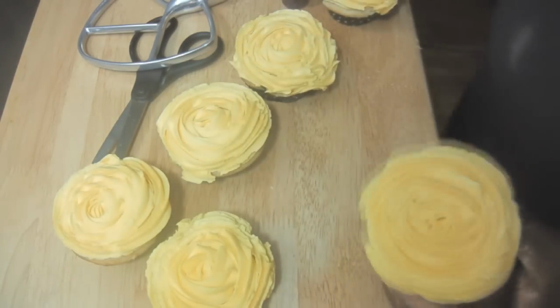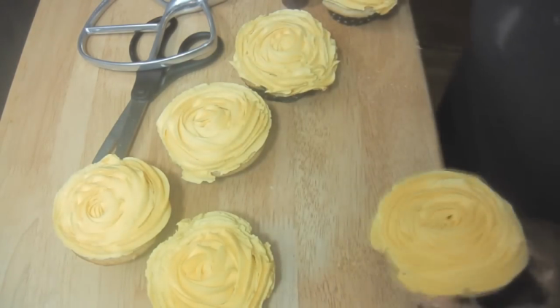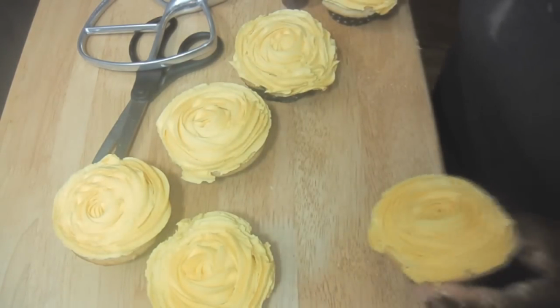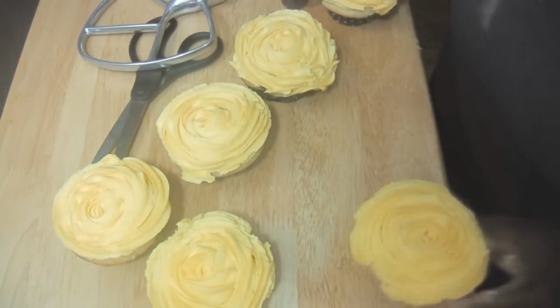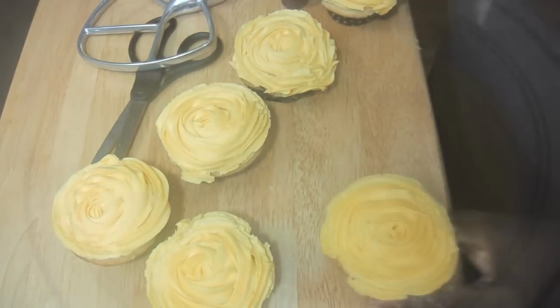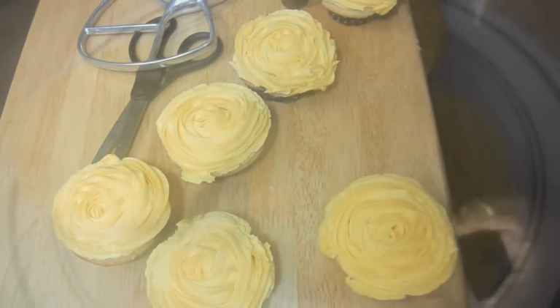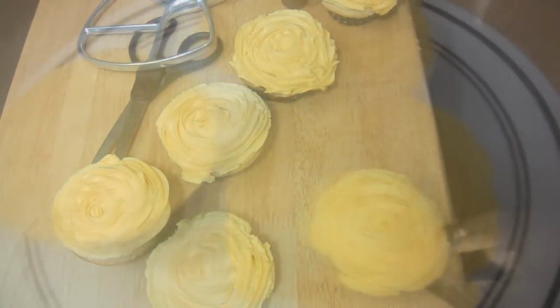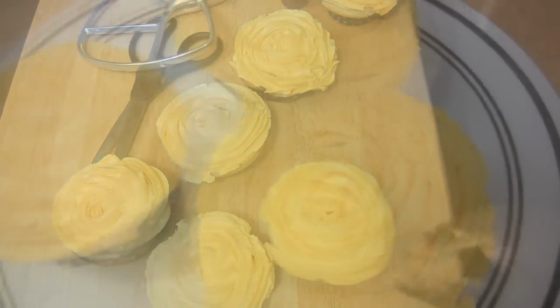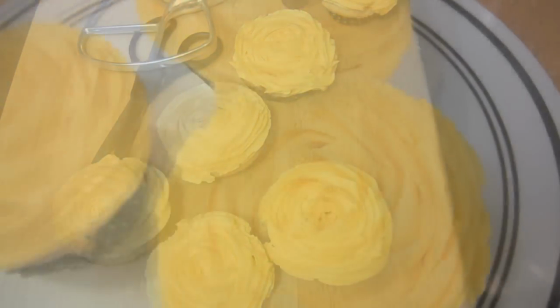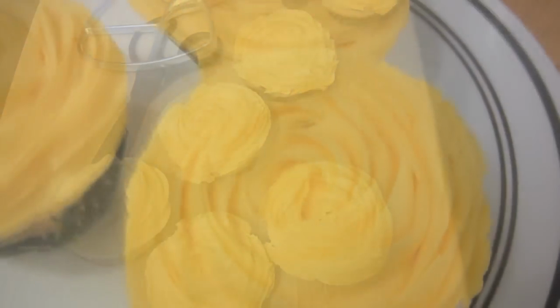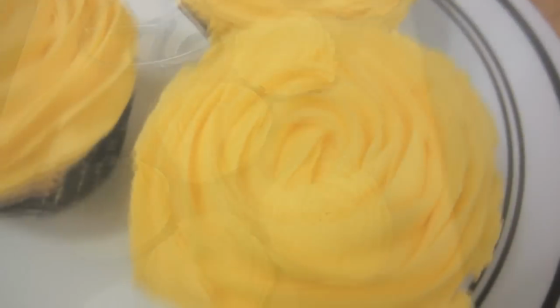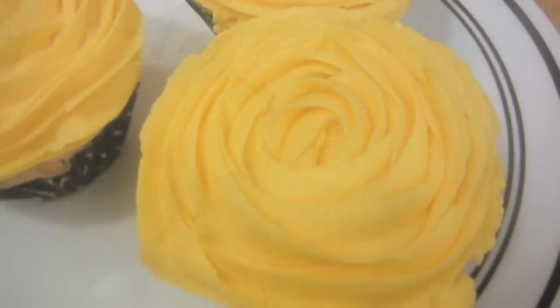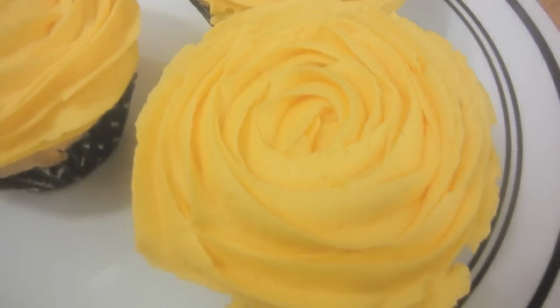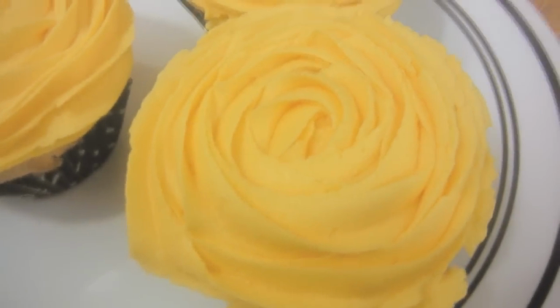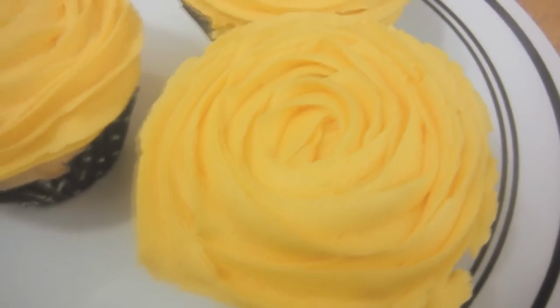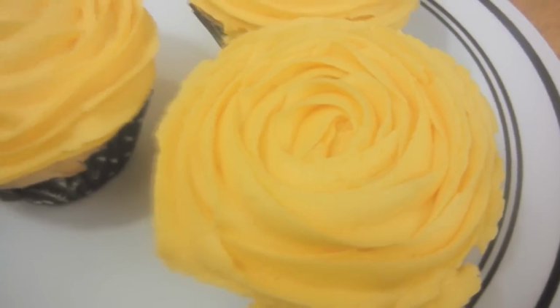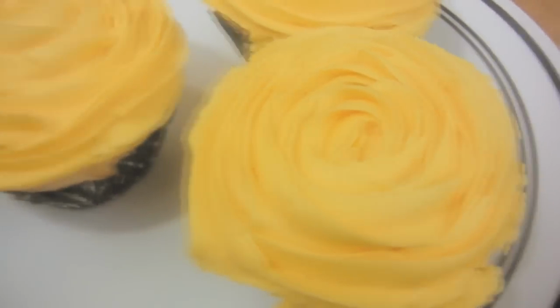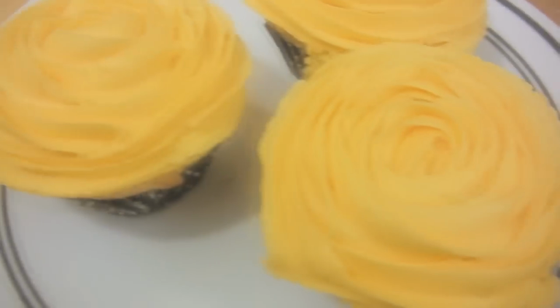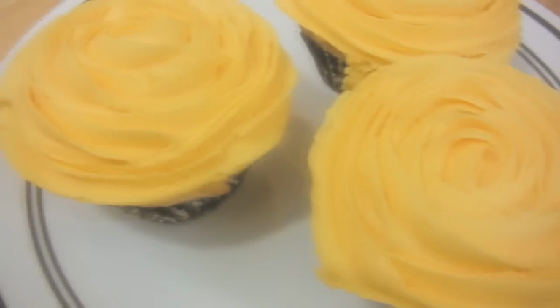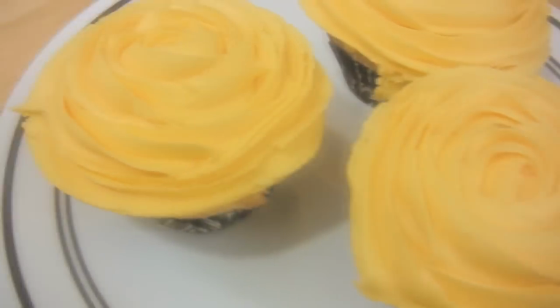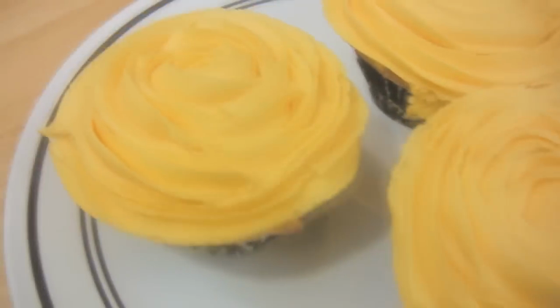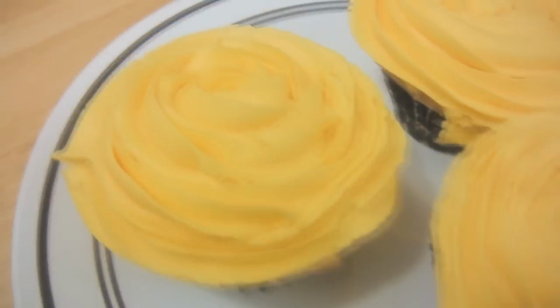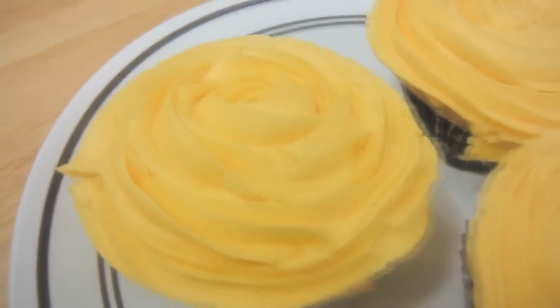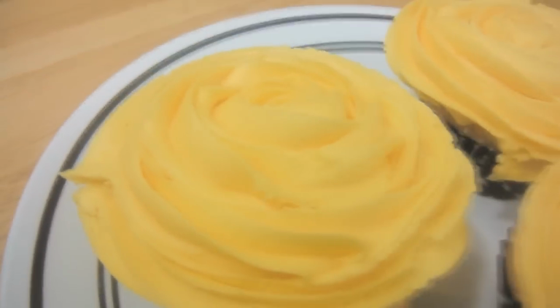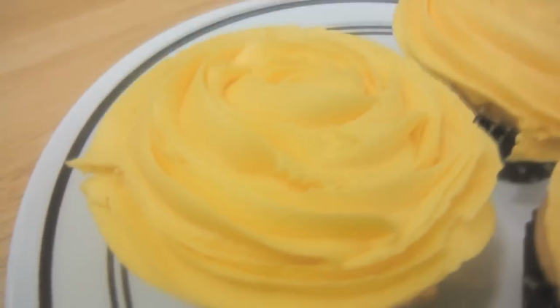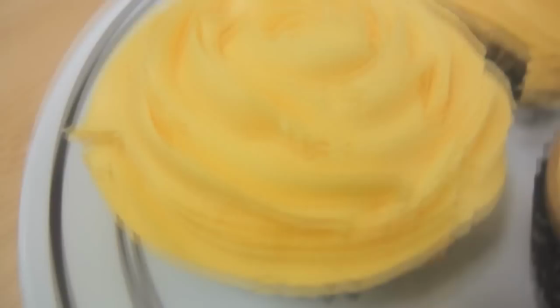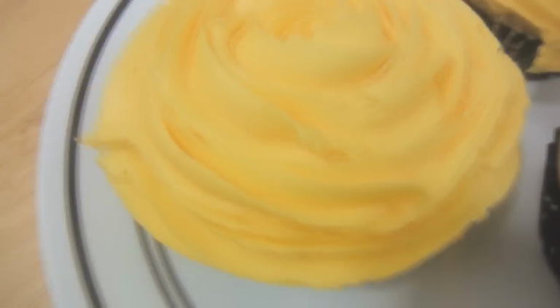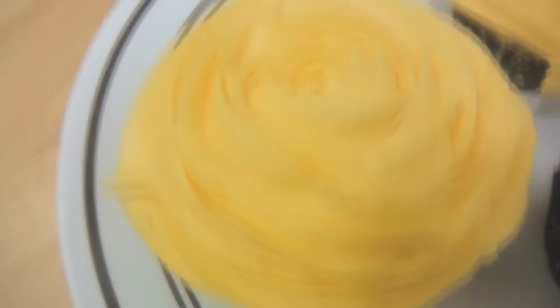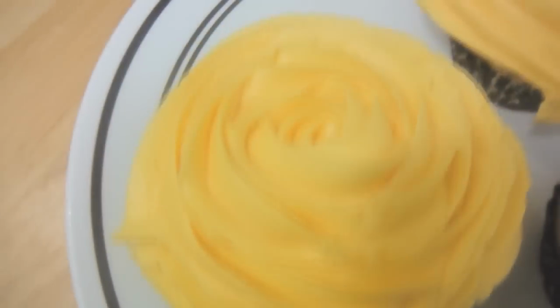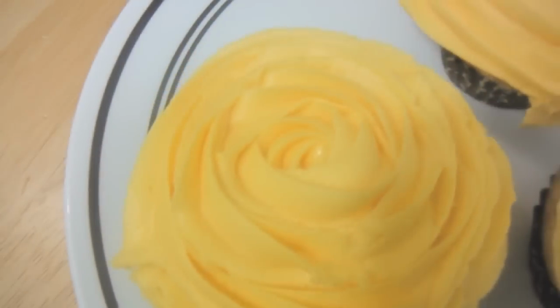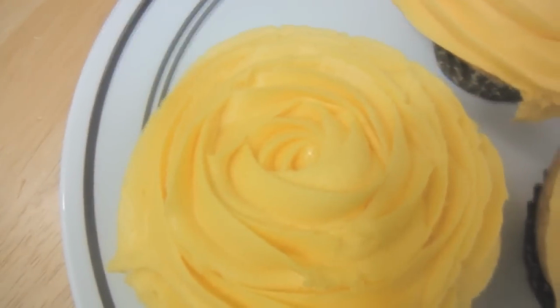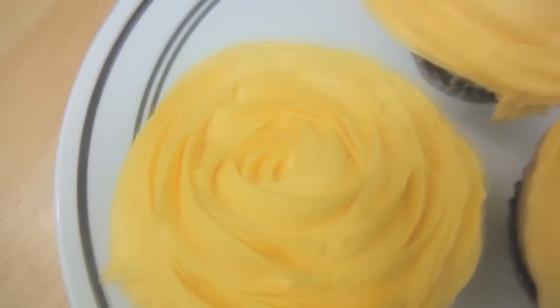And this is what the cakes look like once the roses are done.